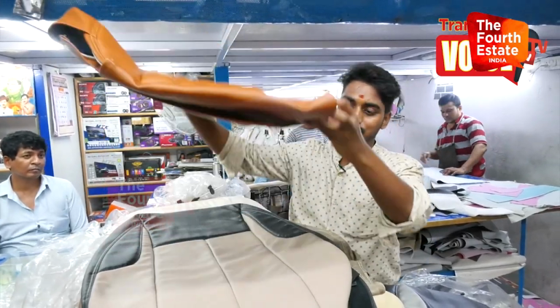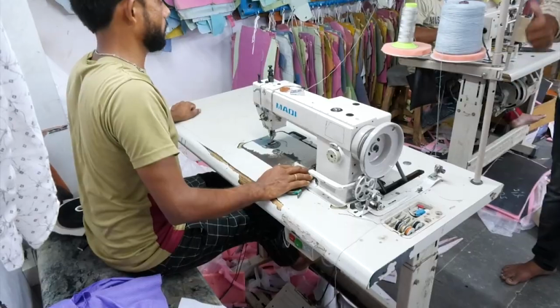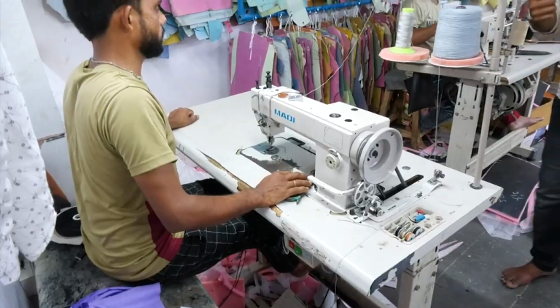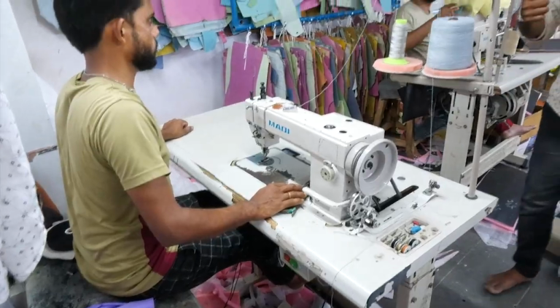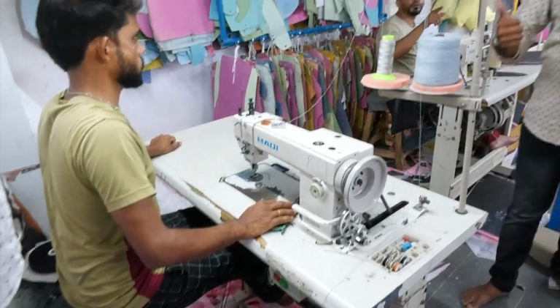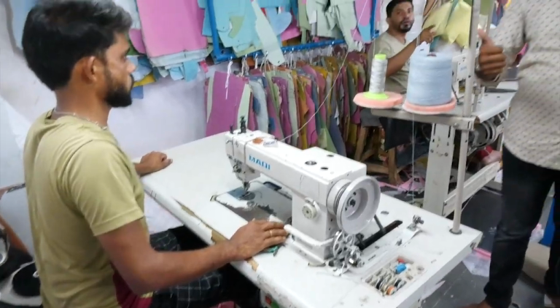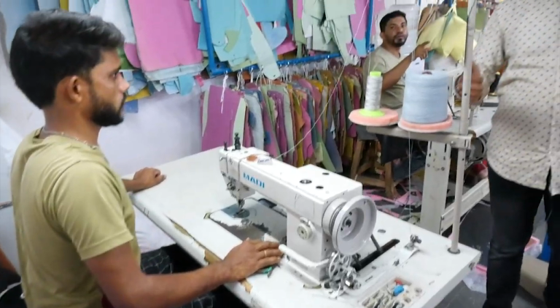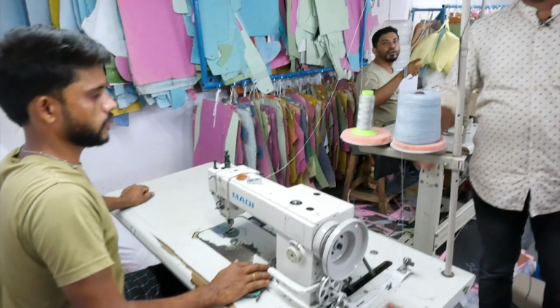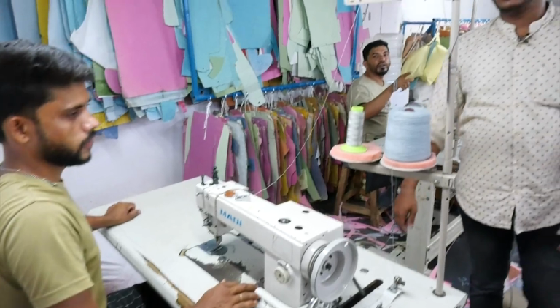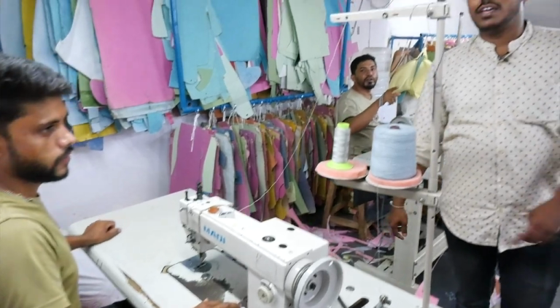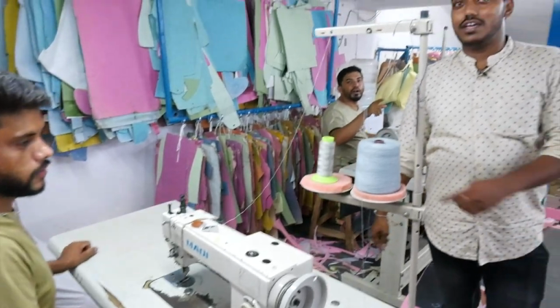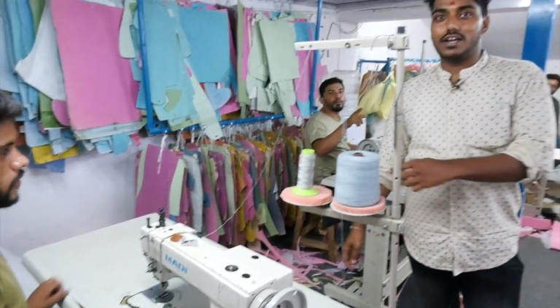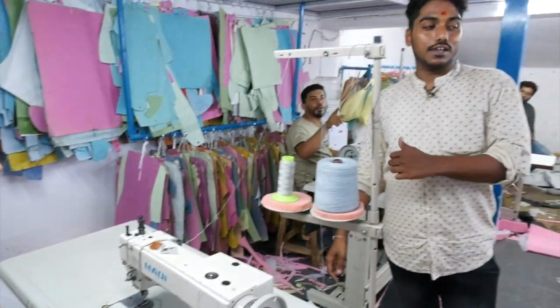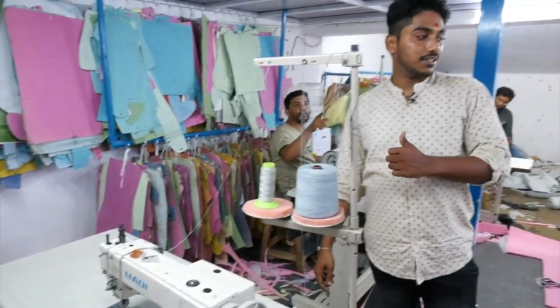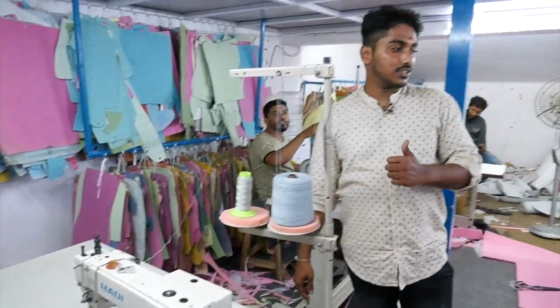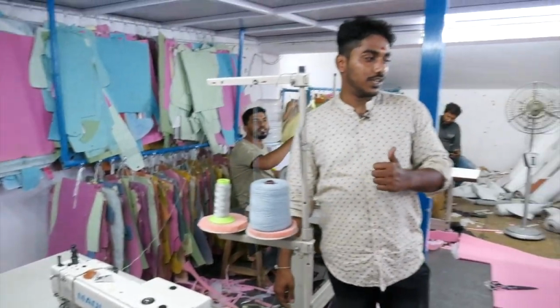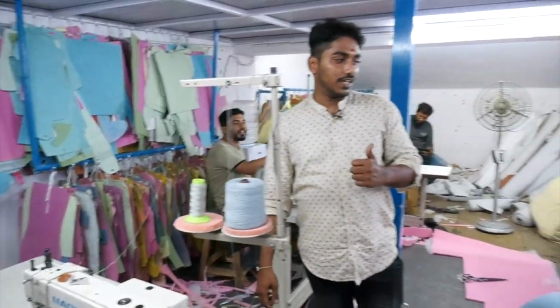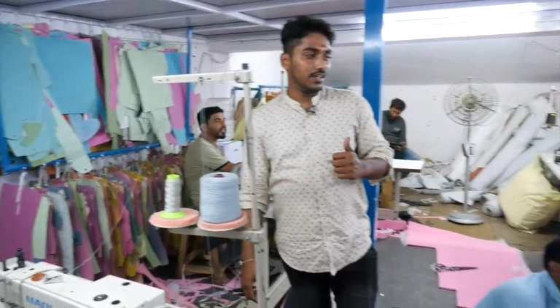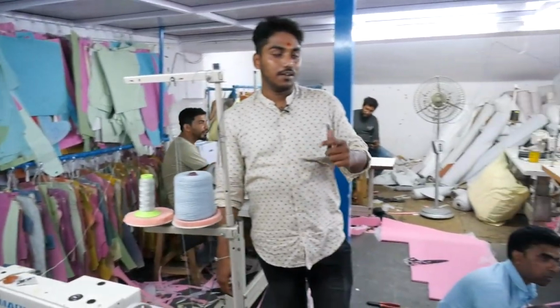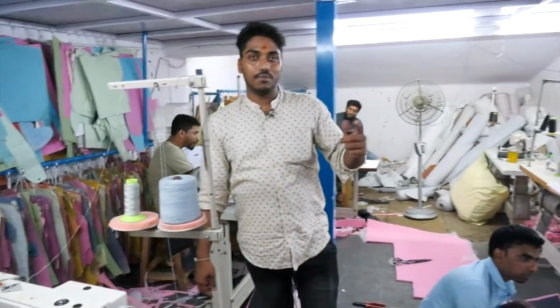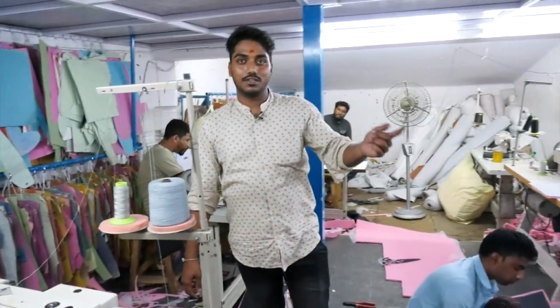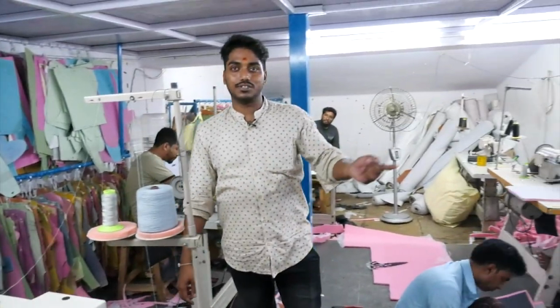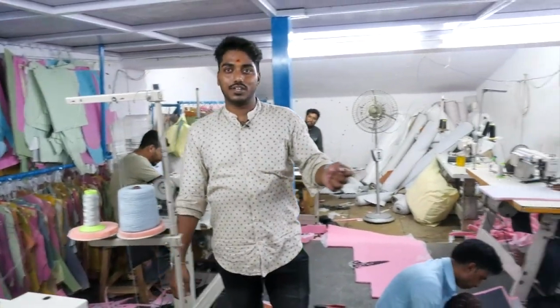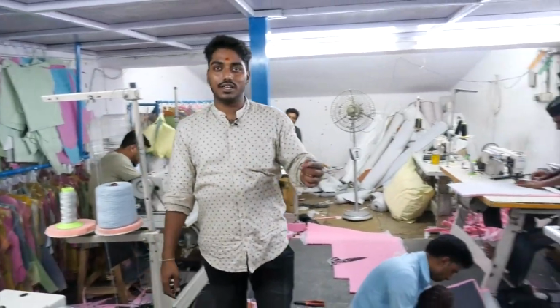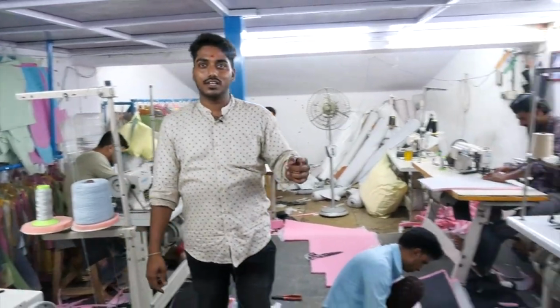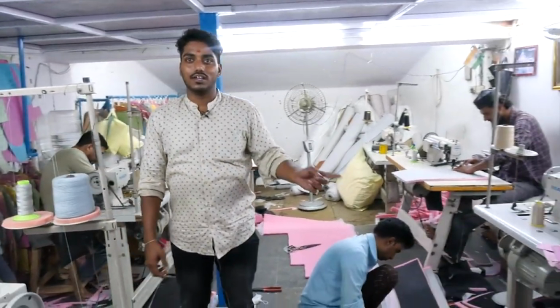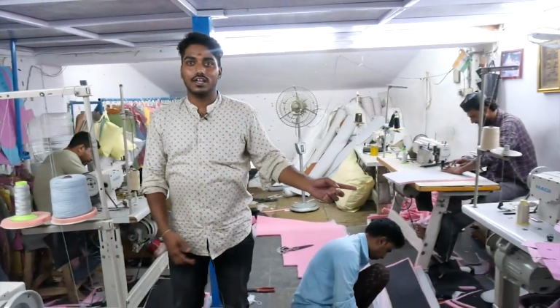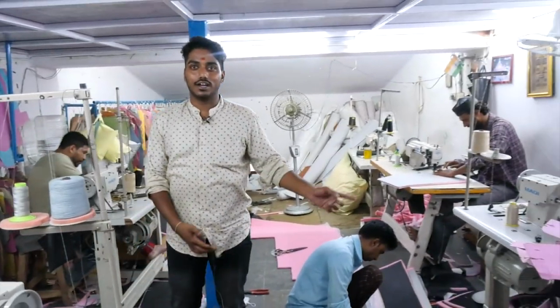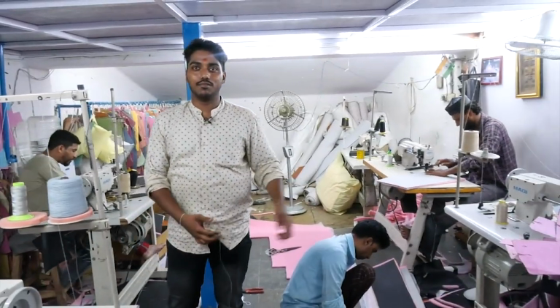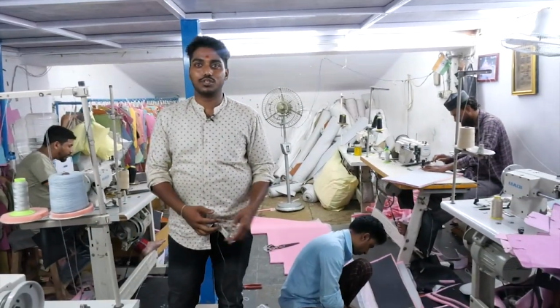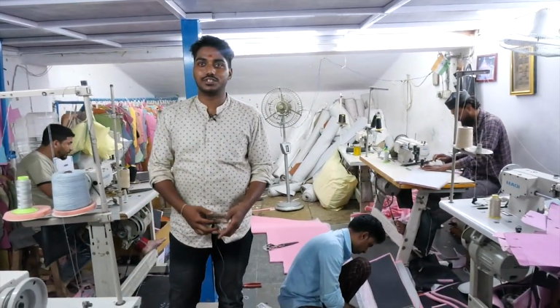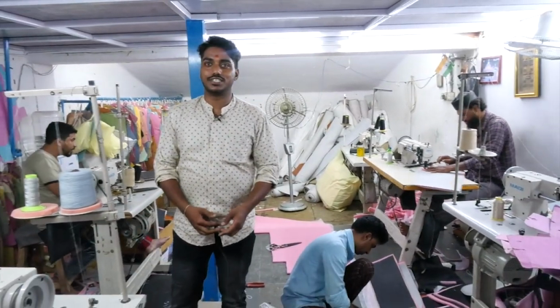This is our workshop. There are machines and measurements. This is the first stitching.